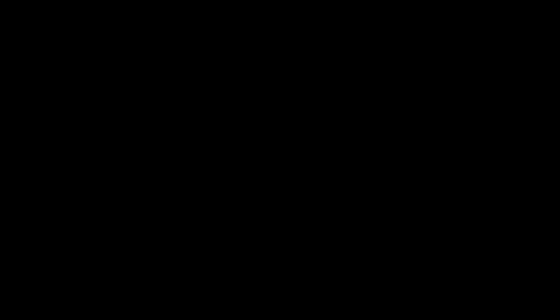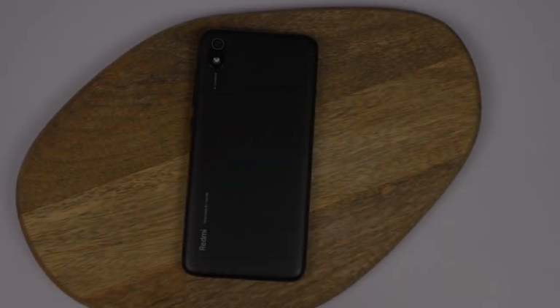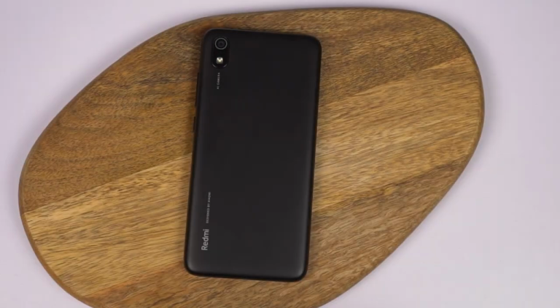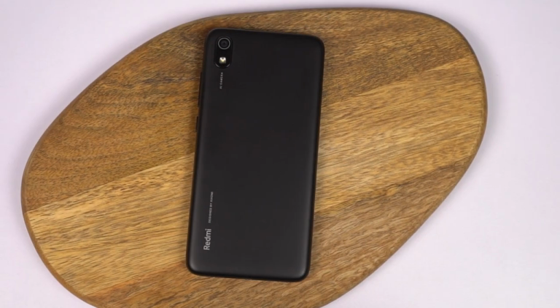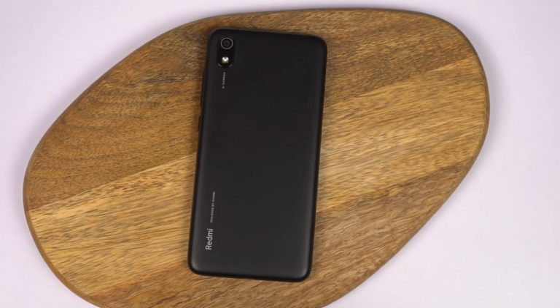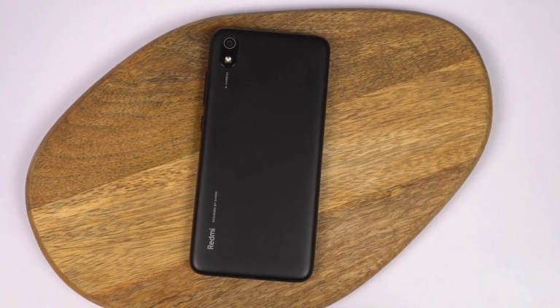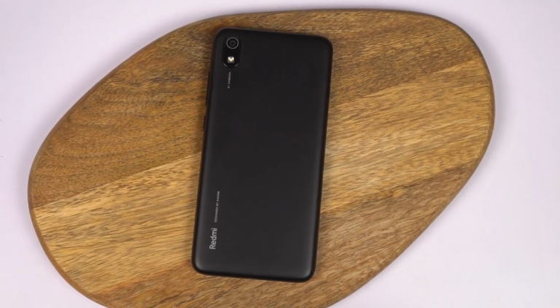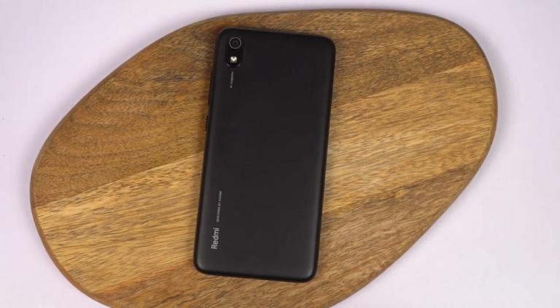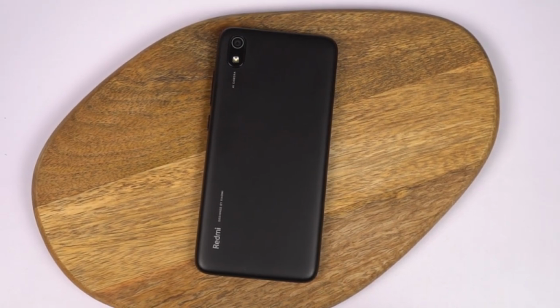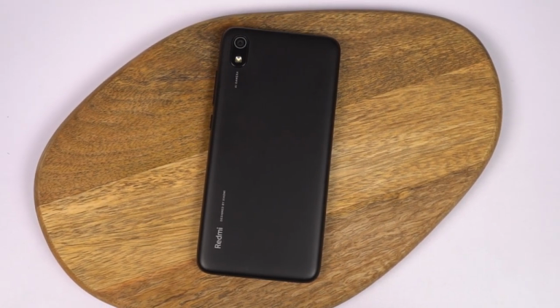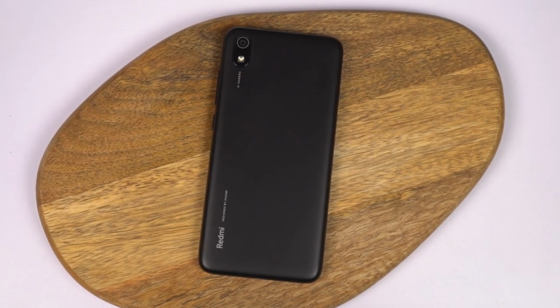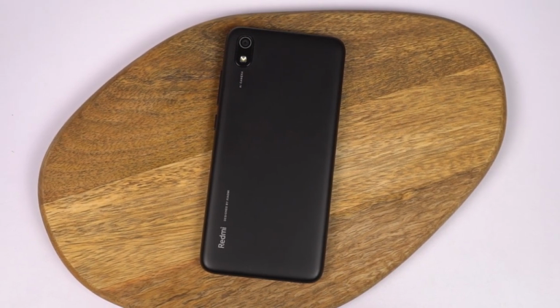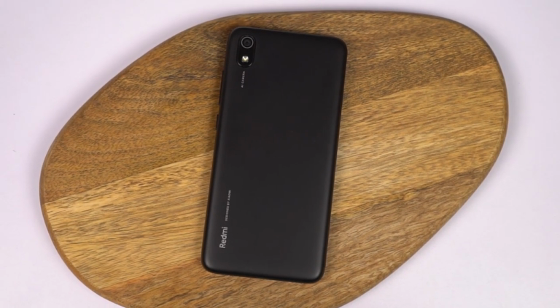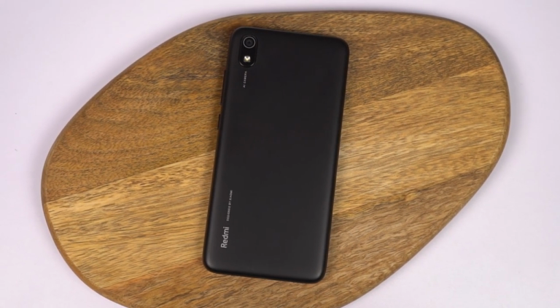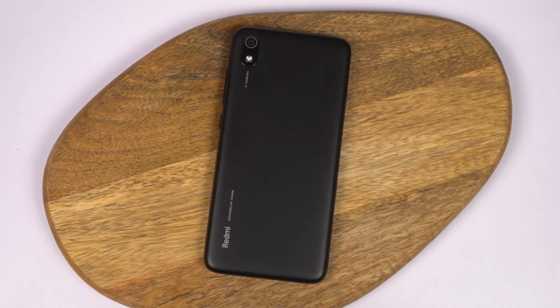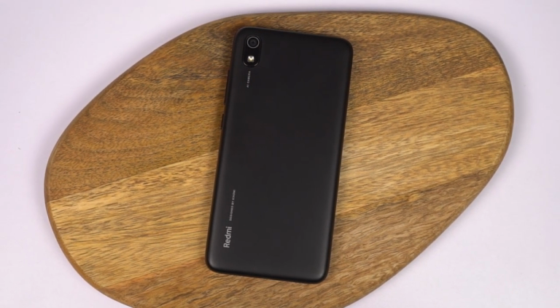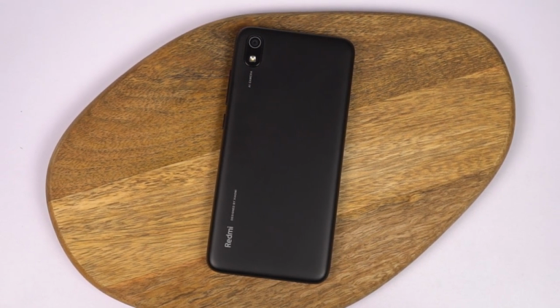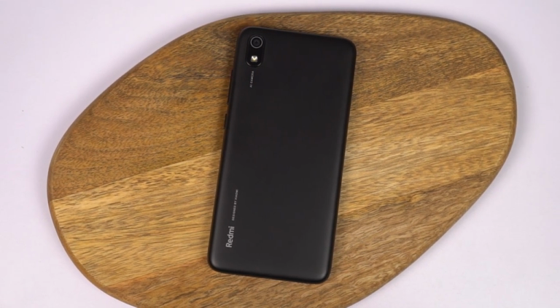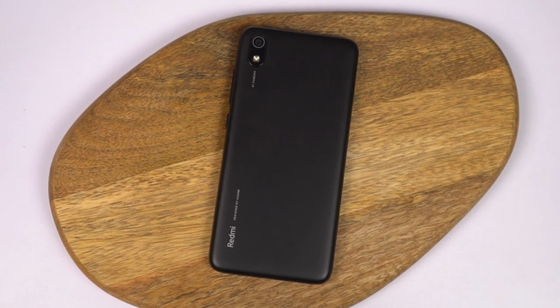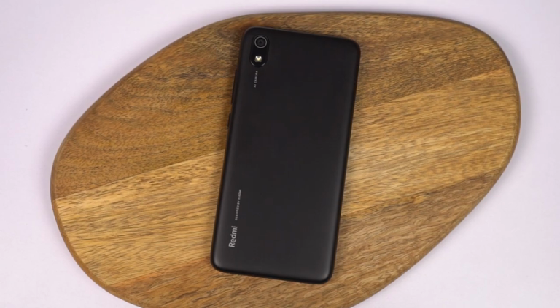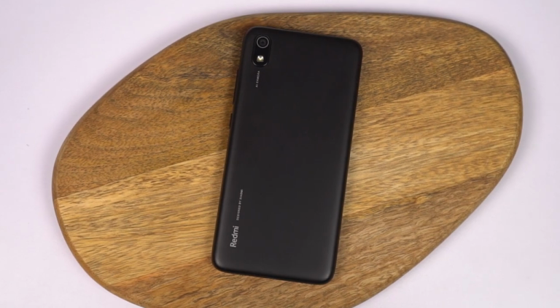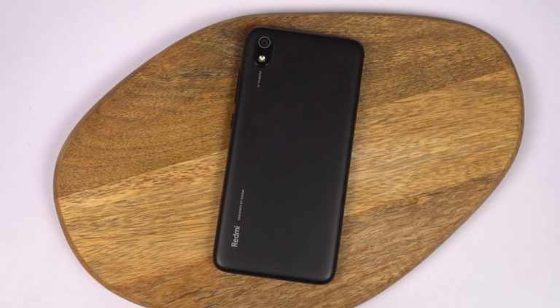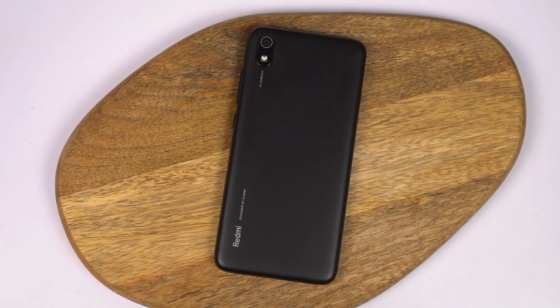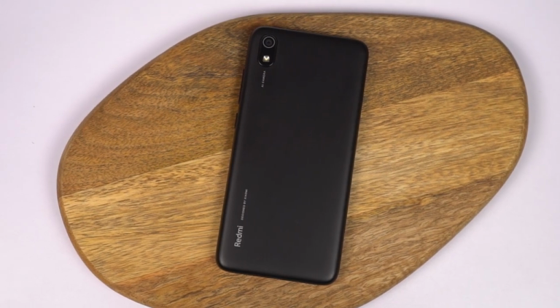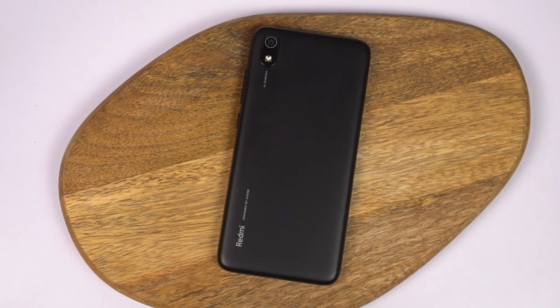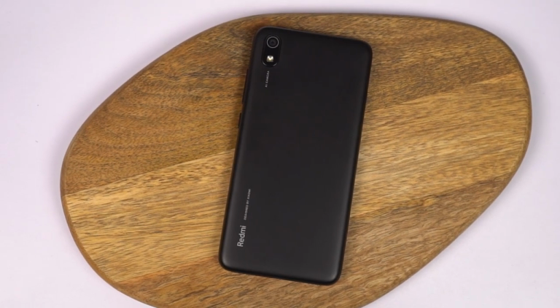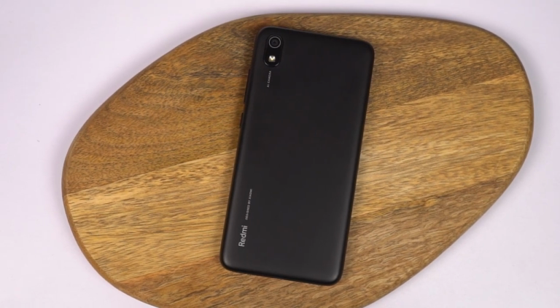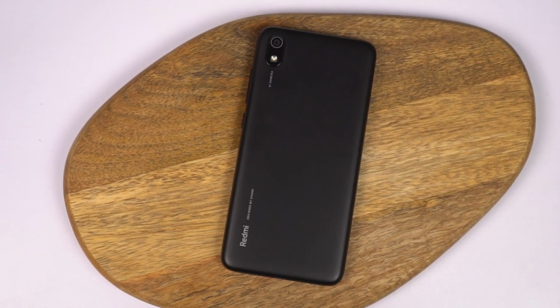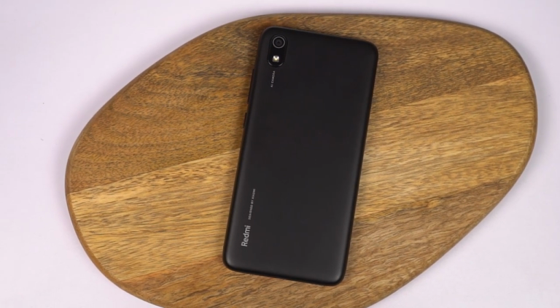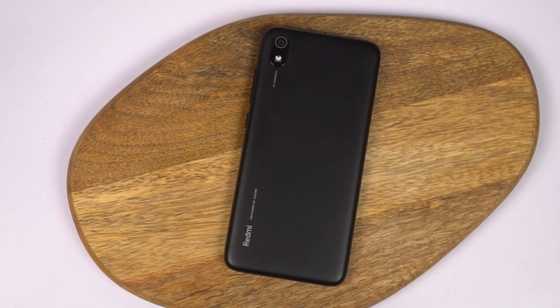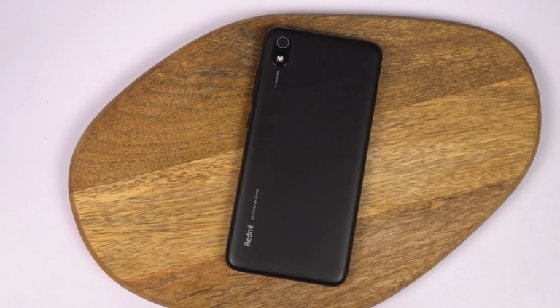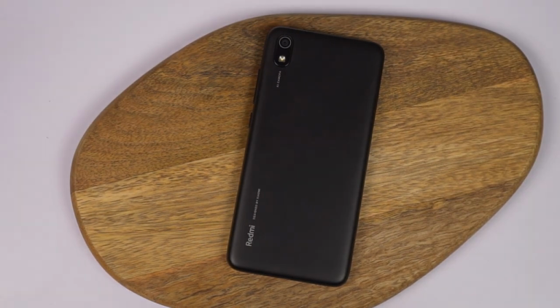Hi there guys, I'm Nikhil from GradyTech and in this video, I'll be doing the gaming review, battery drain test and the heat test of the Redmi 7A.